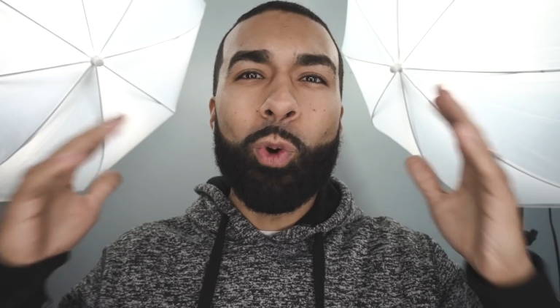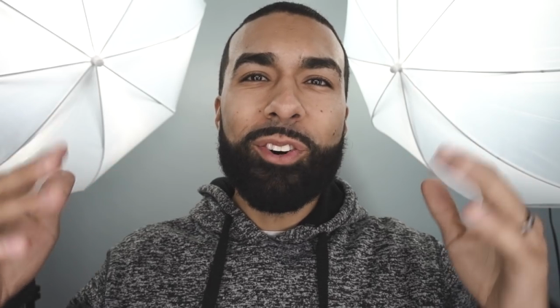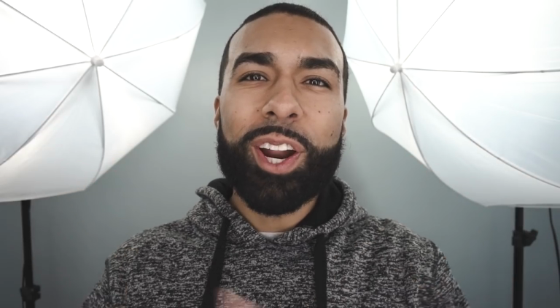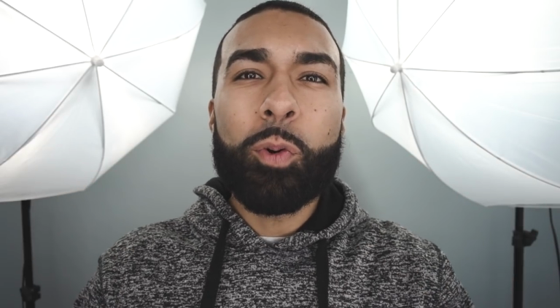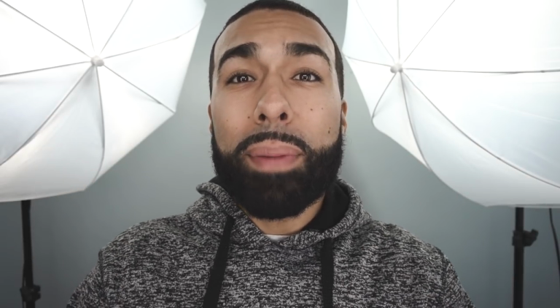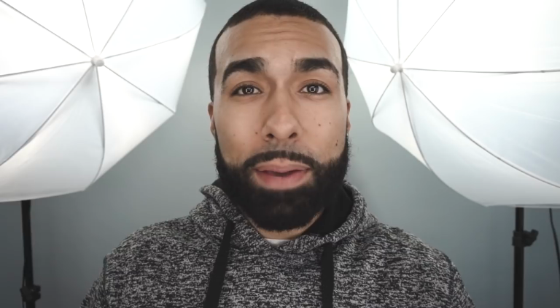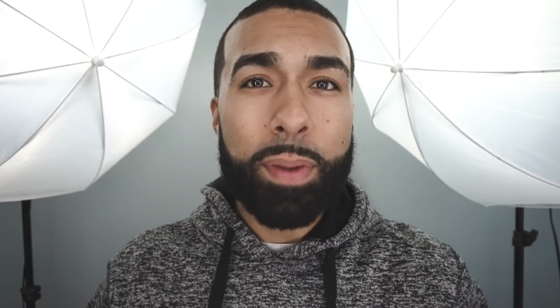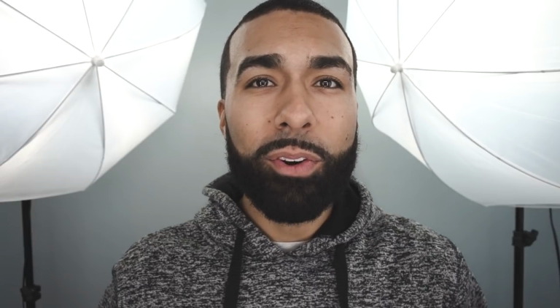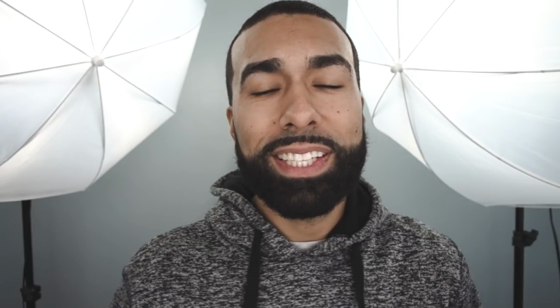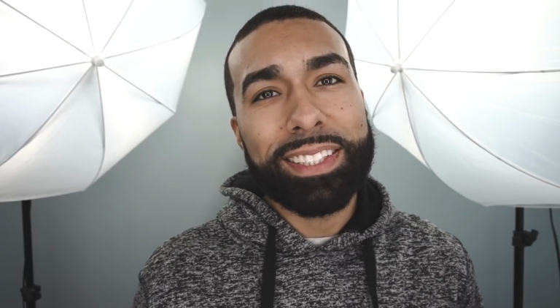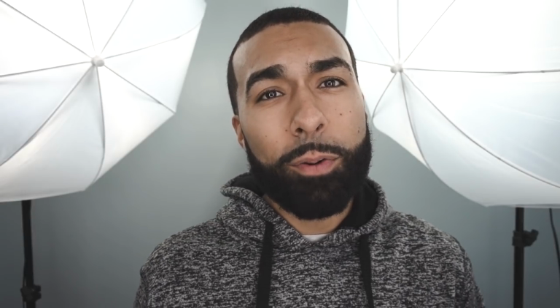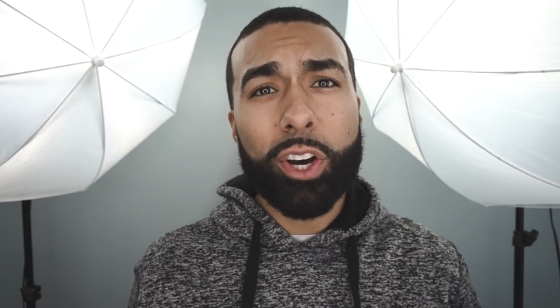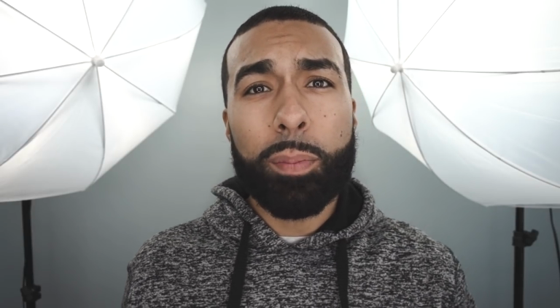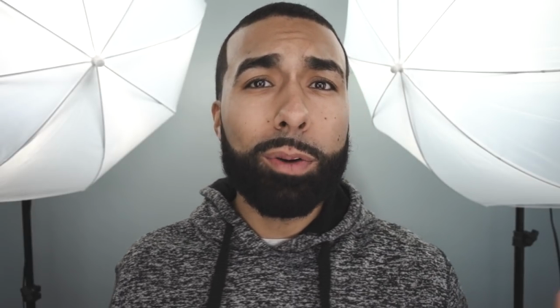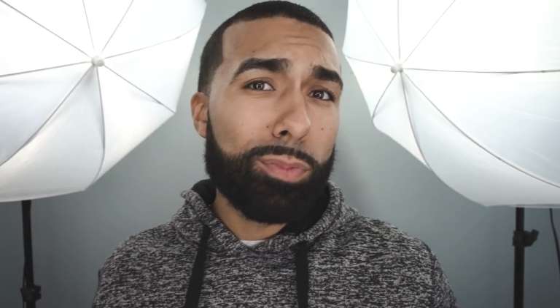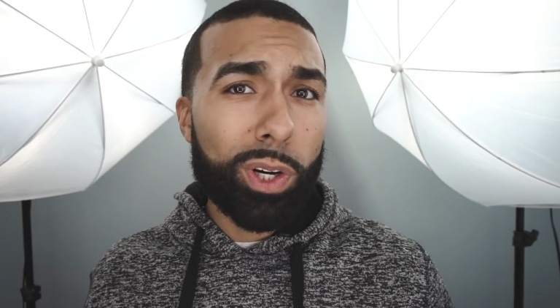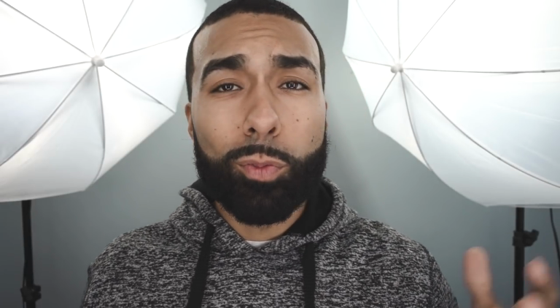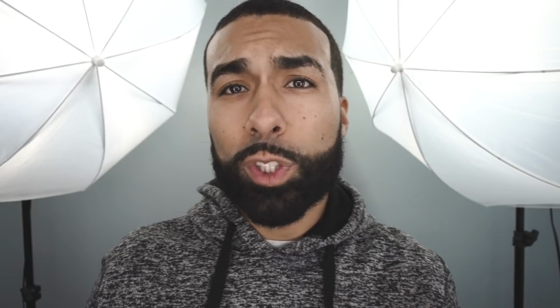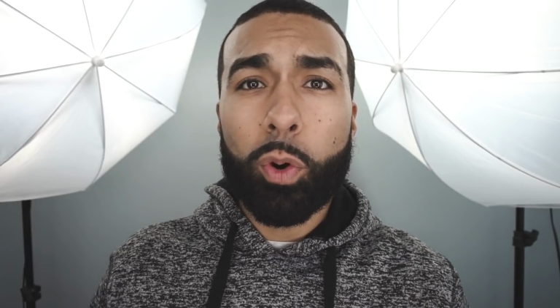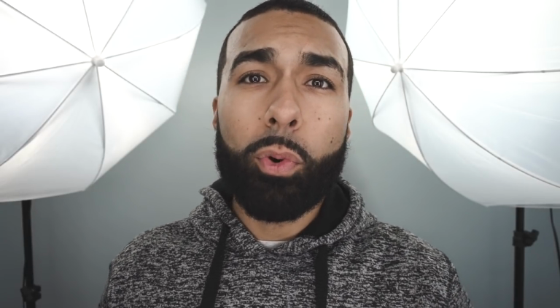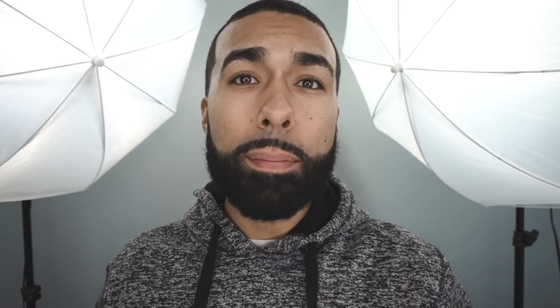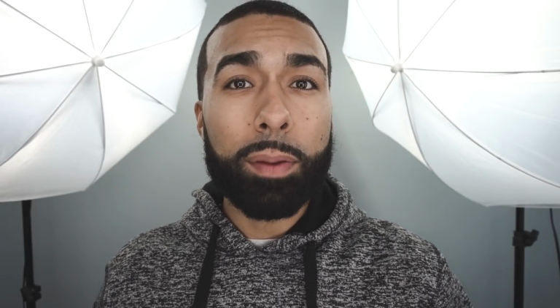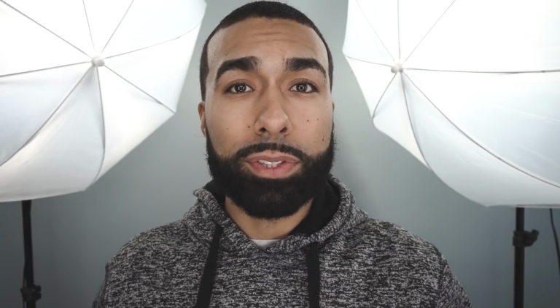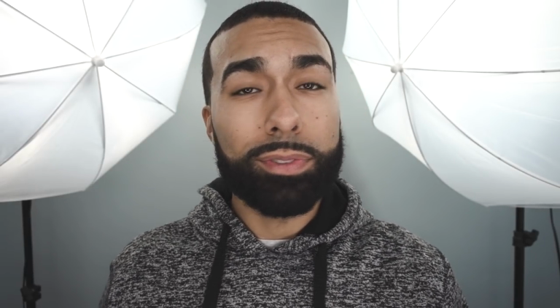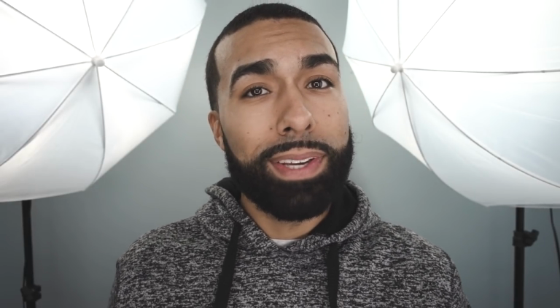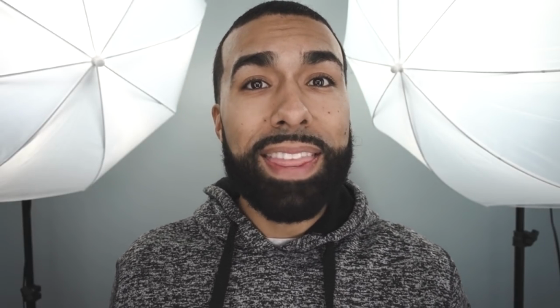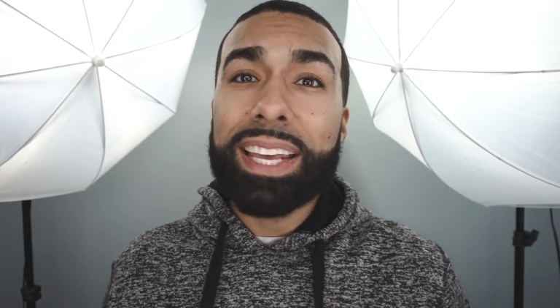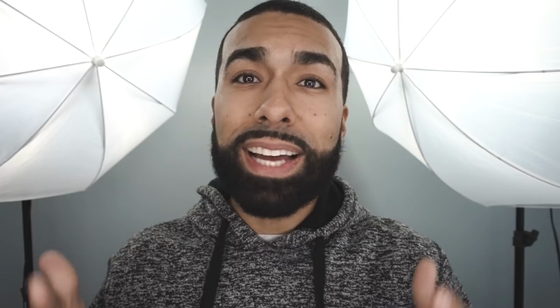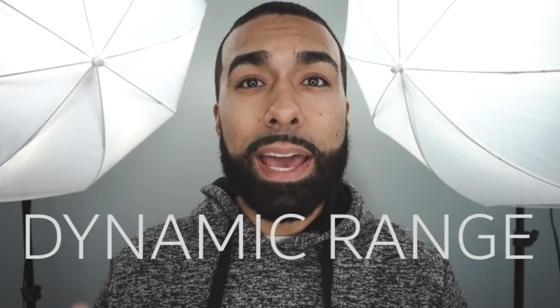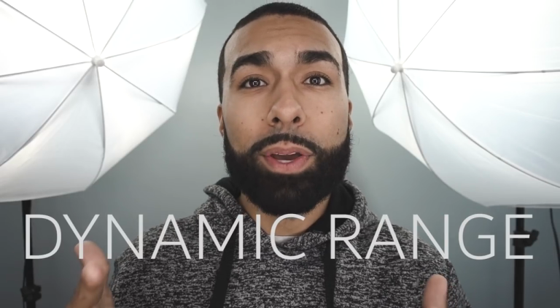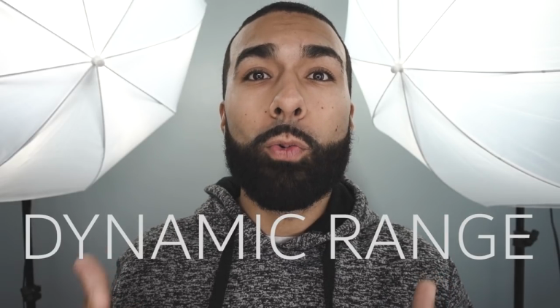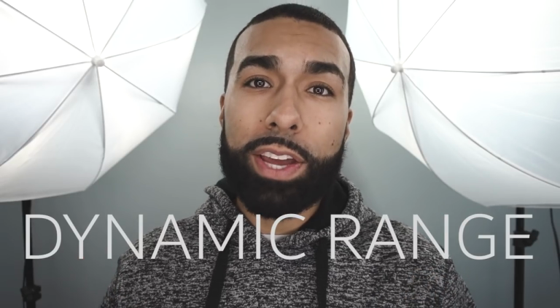What's going on everyone? My name is Manny Ortiz and today we're talking about what's more important than megapixels — and that is dynamic range.